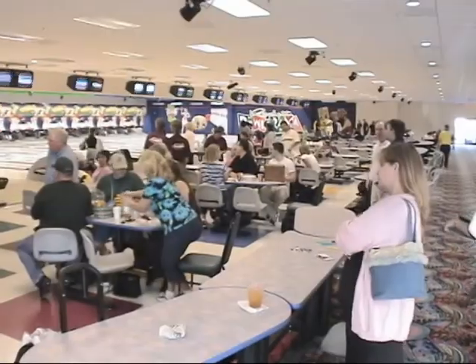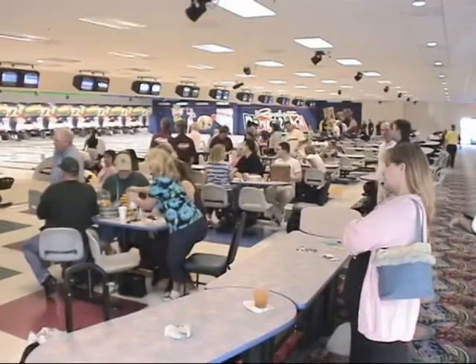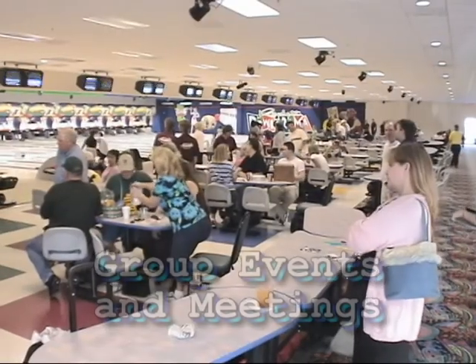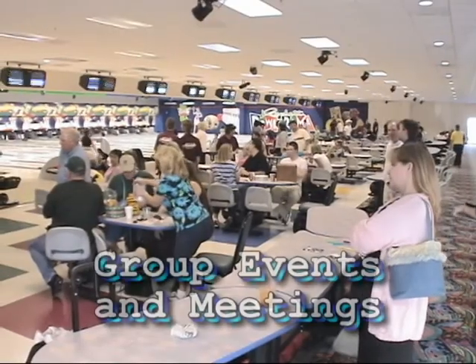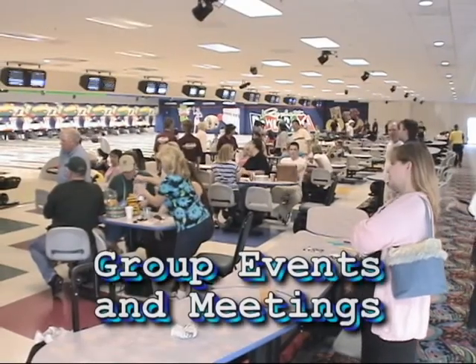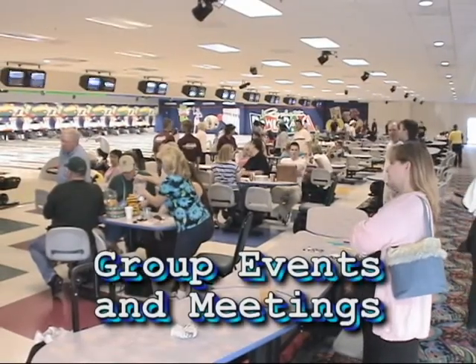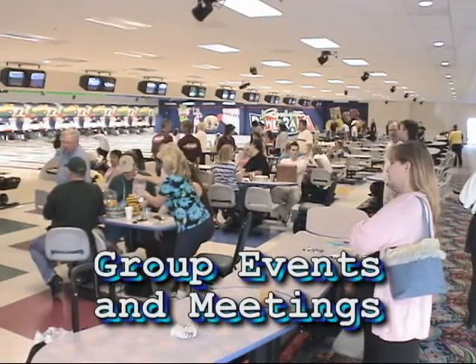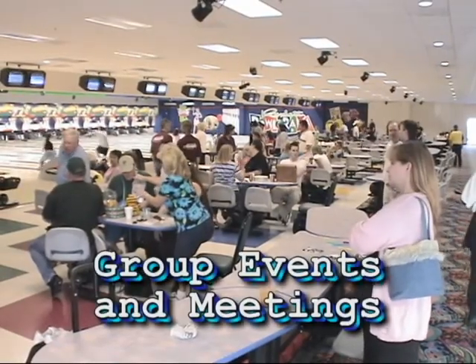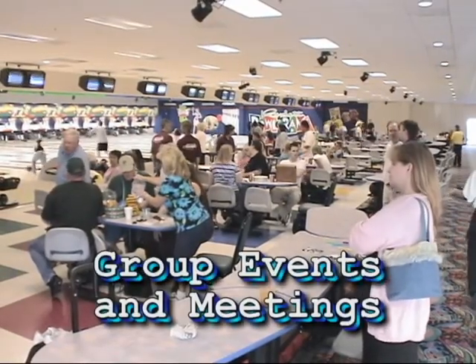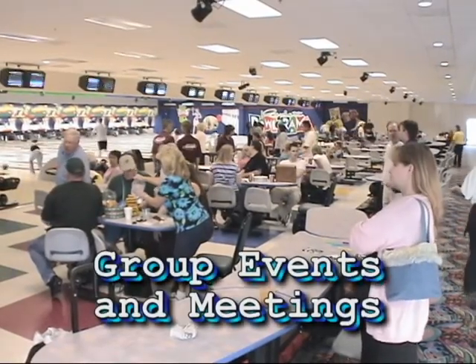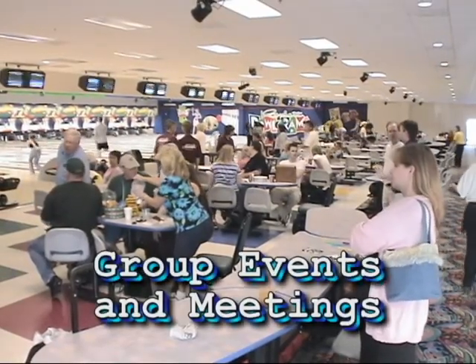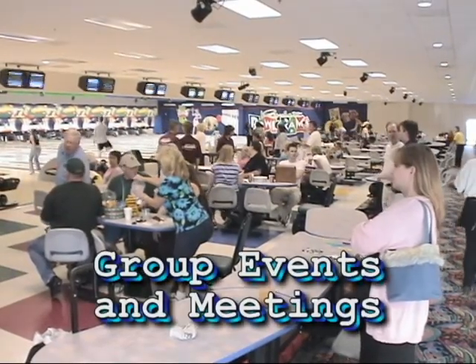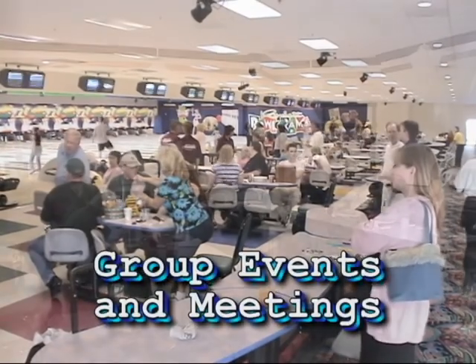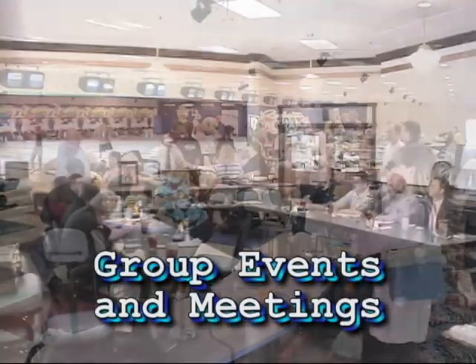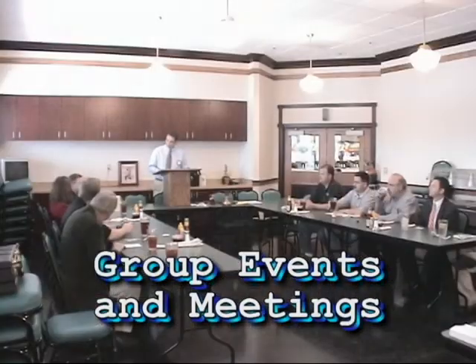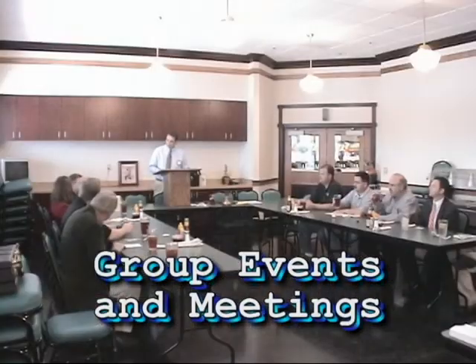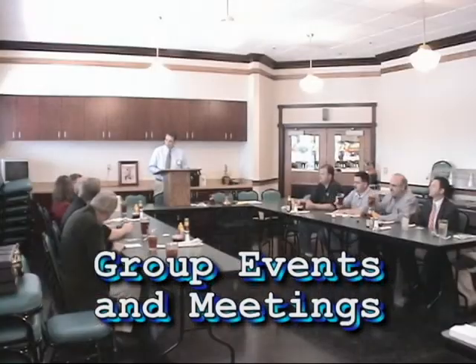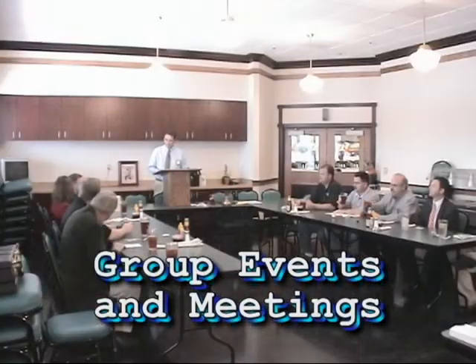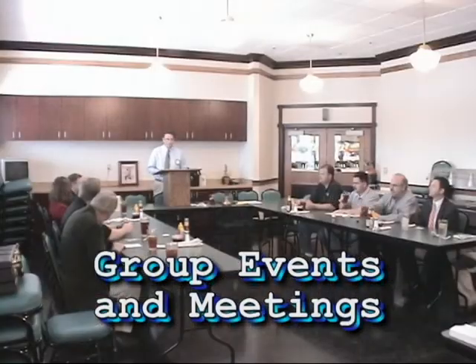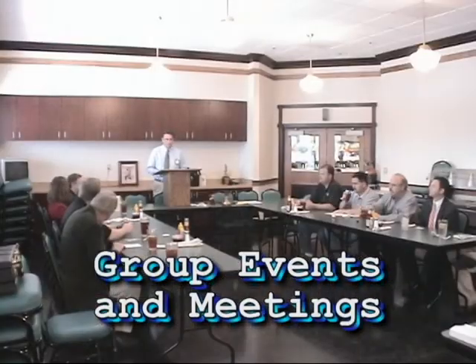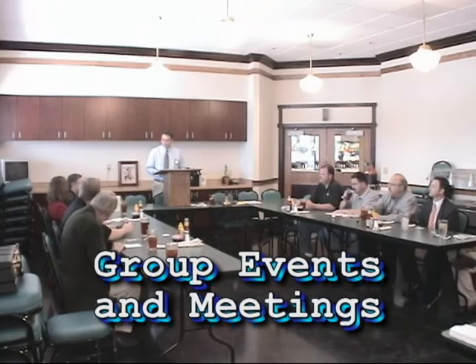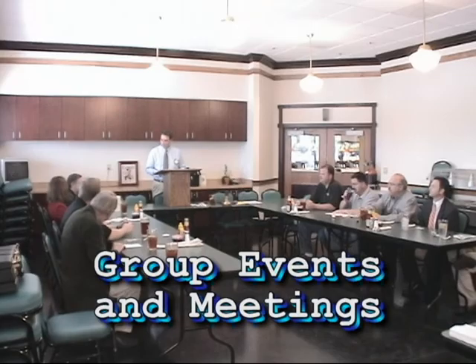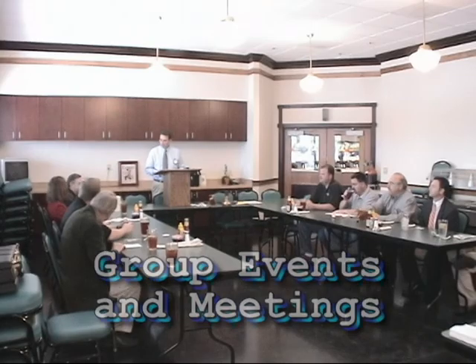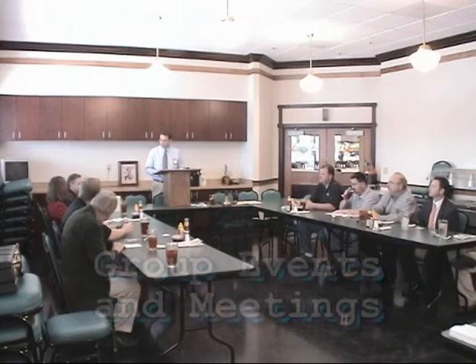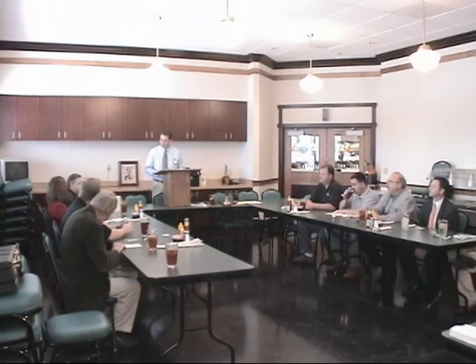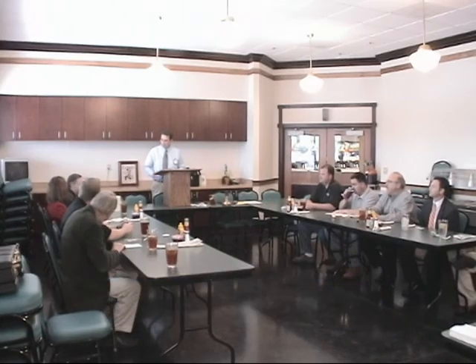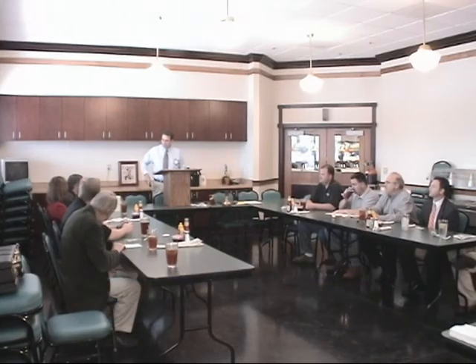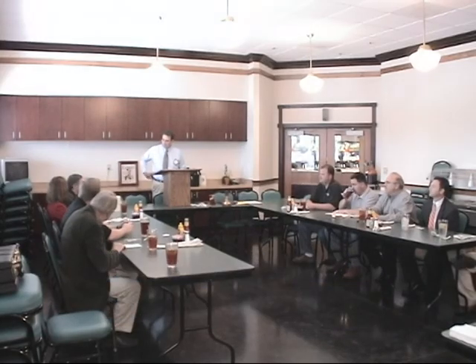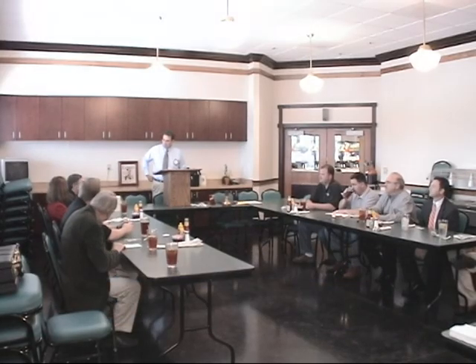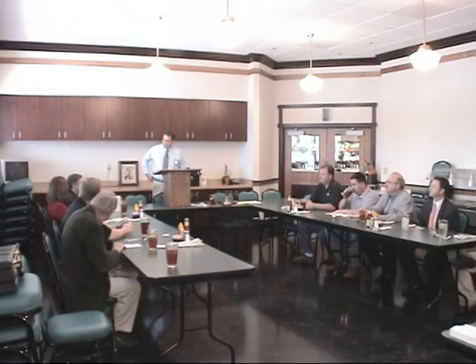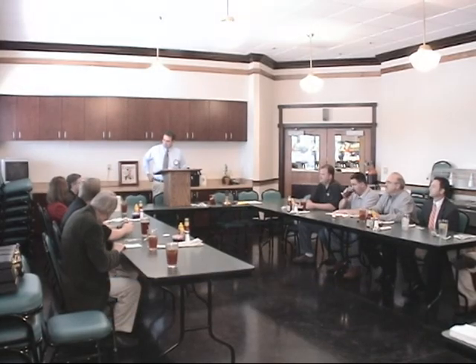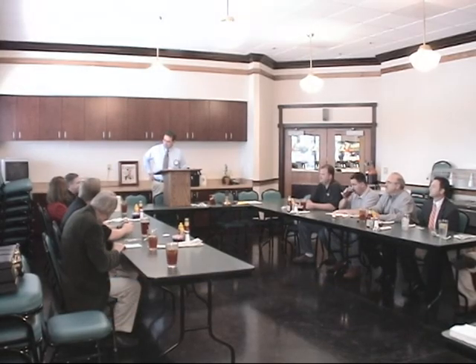Don't forget the Redemption Center, where the friendly staff allows you to pick your prizes based on your success. Group events, meetings, team building, and fundraisers have already found their way to Bowler-rama.